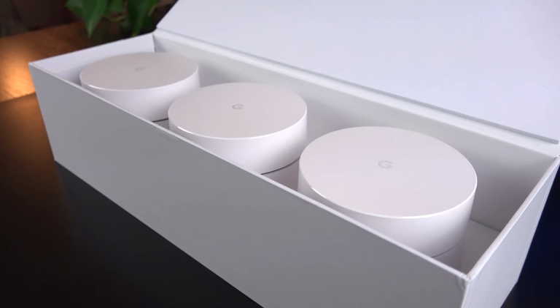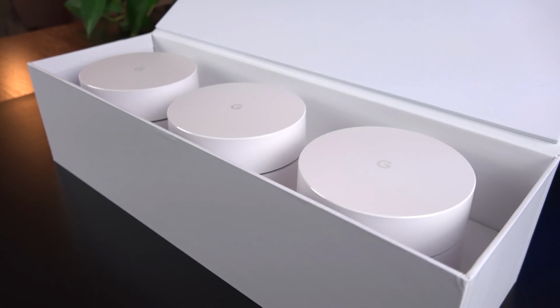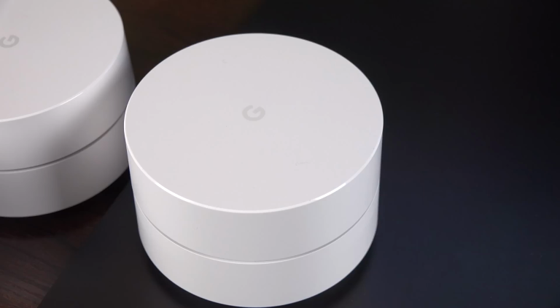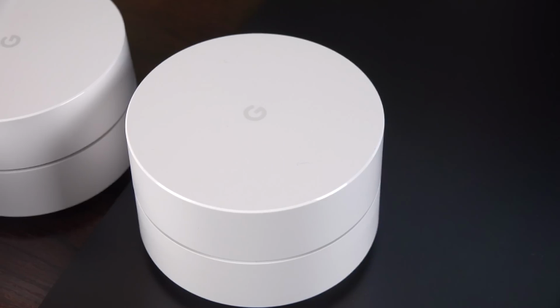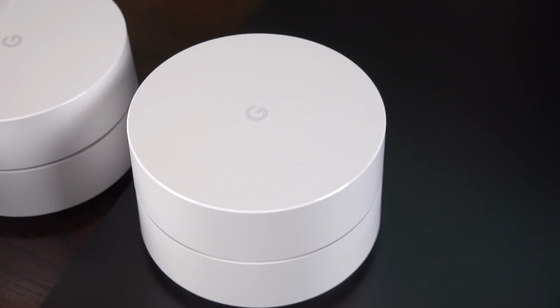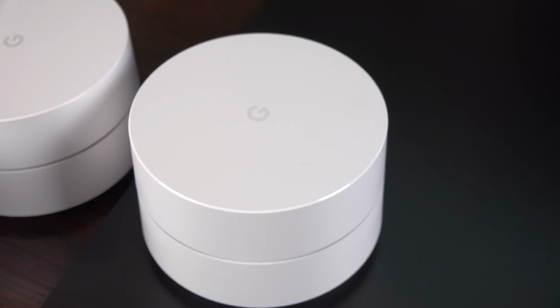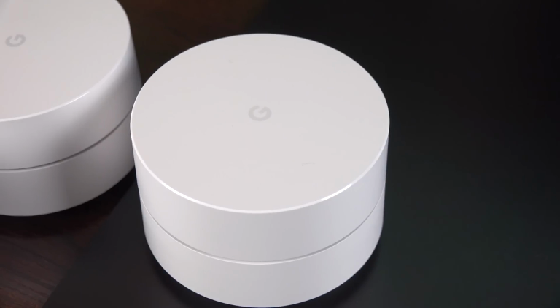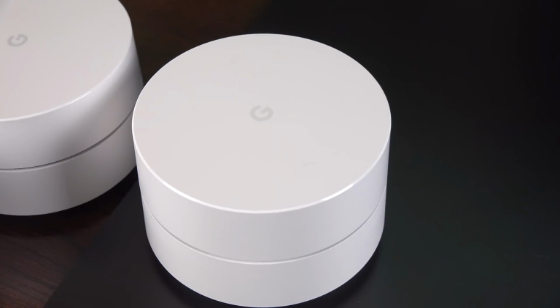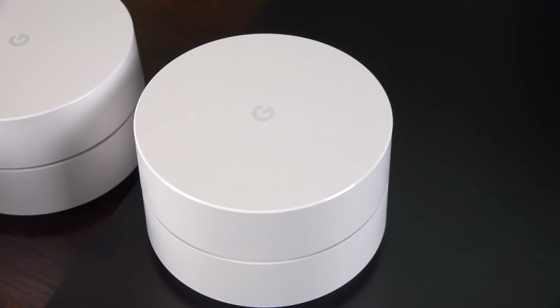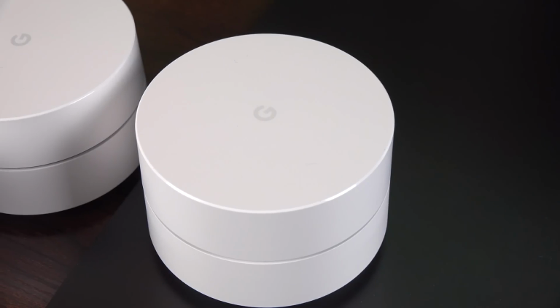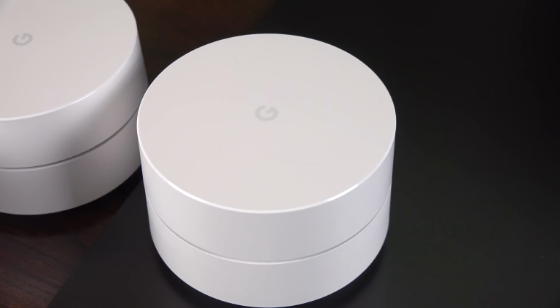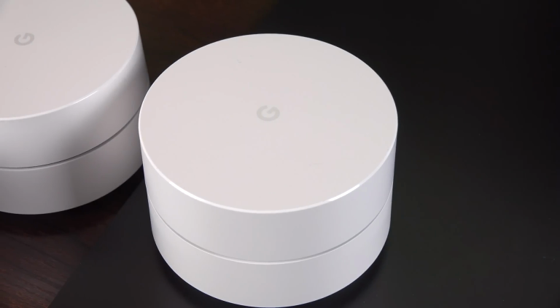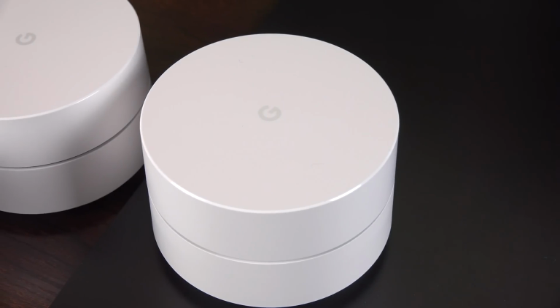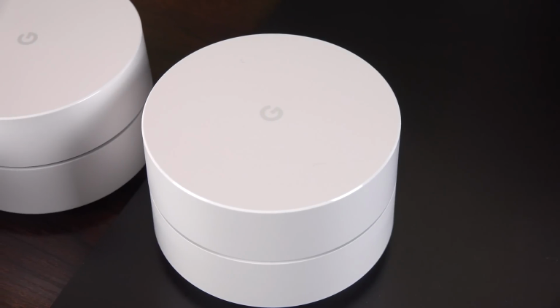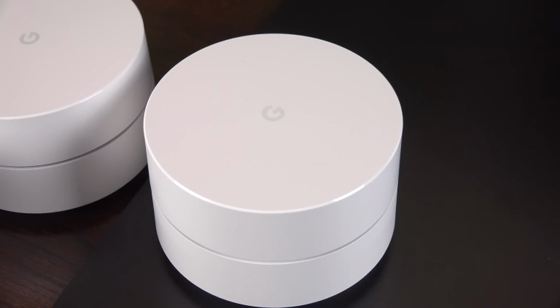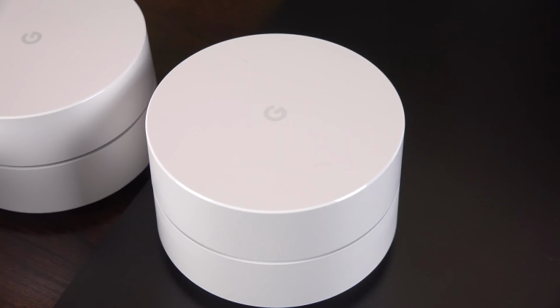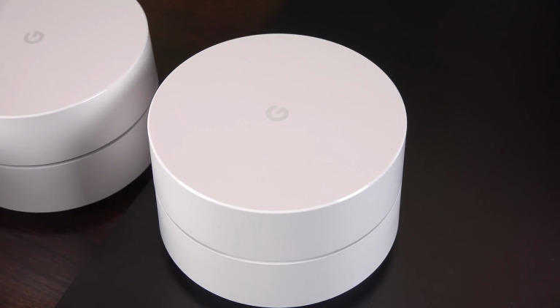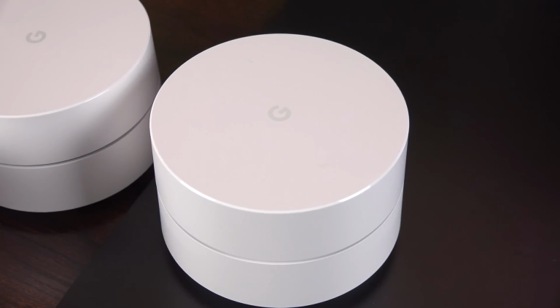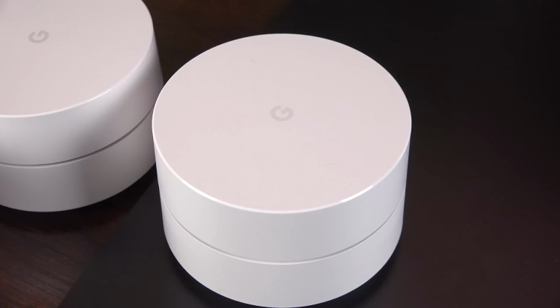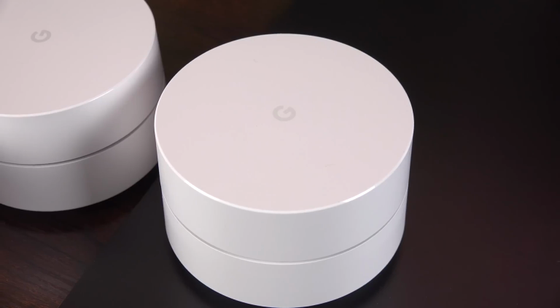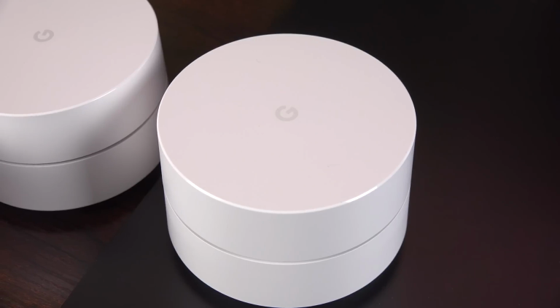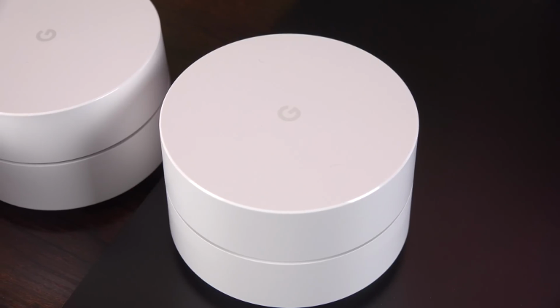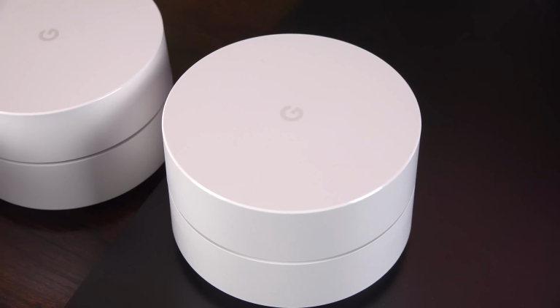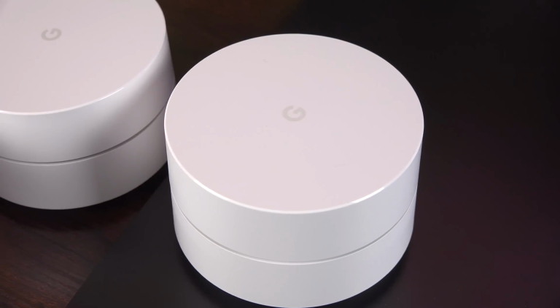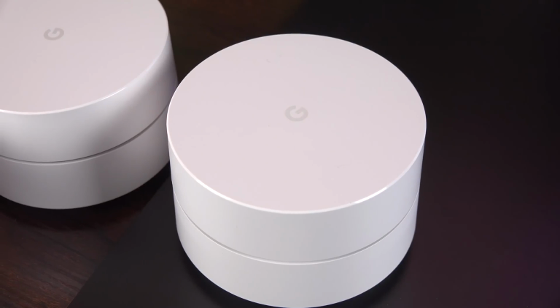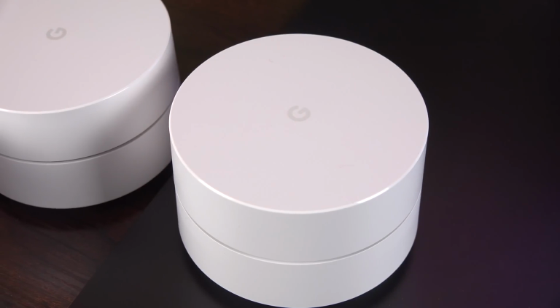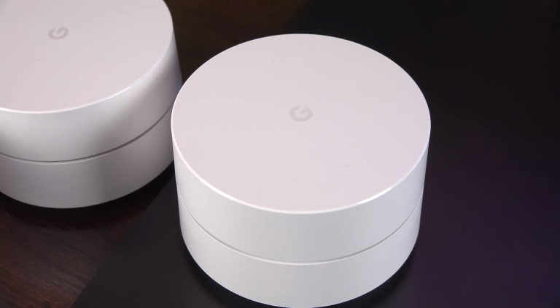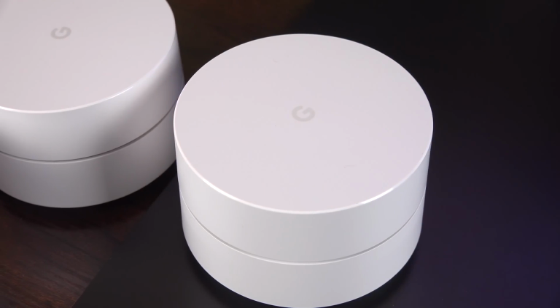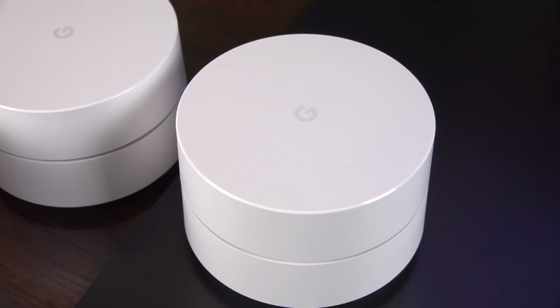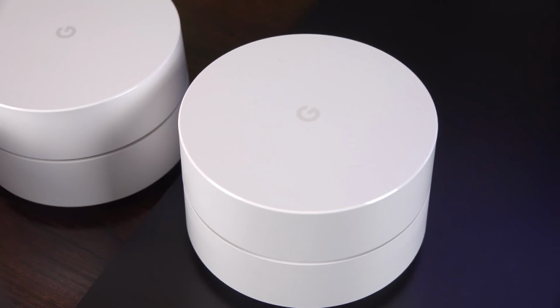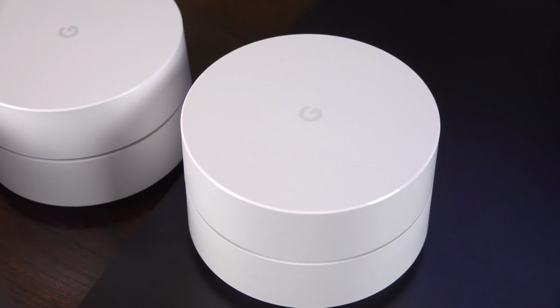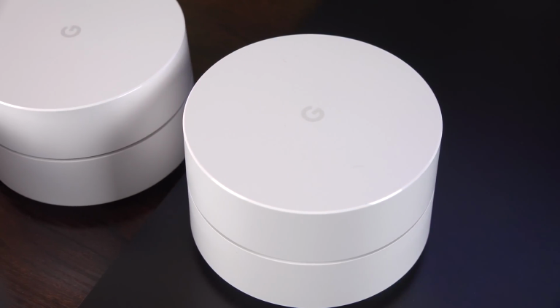Alright guys, hope you enjoyed this look at Google Wi-Fi. If you liked this video, please give it a thumbs up and I'll see you again in the next video.